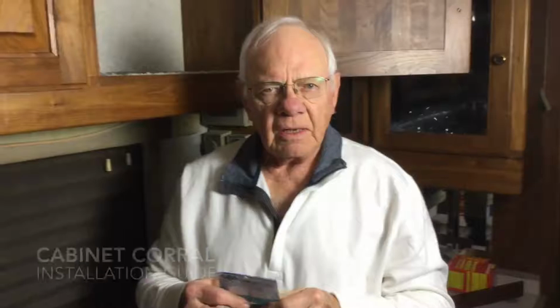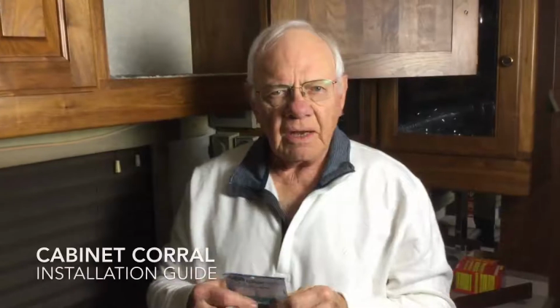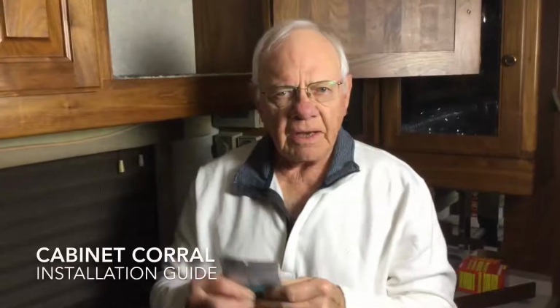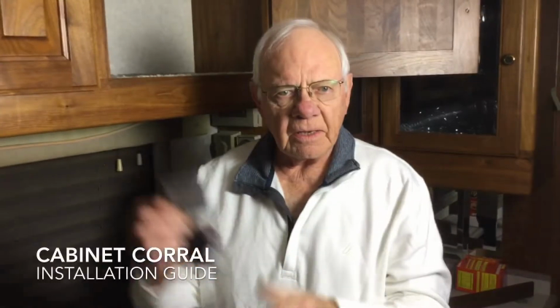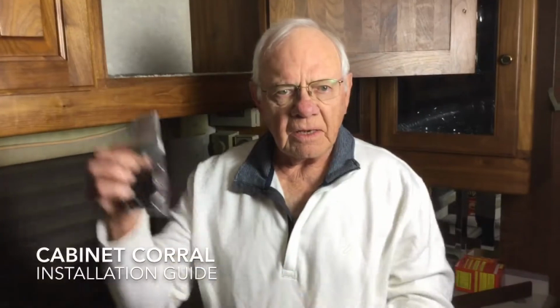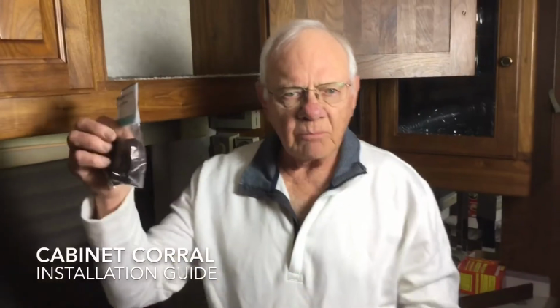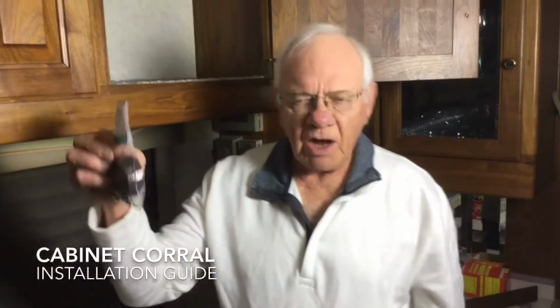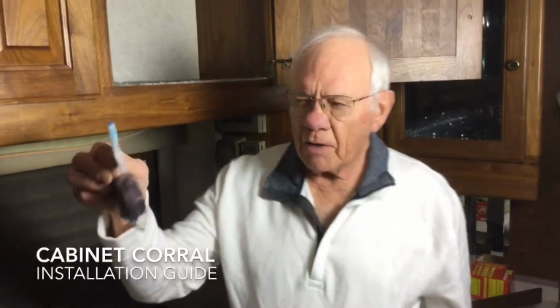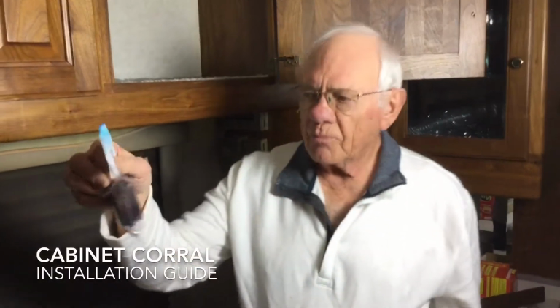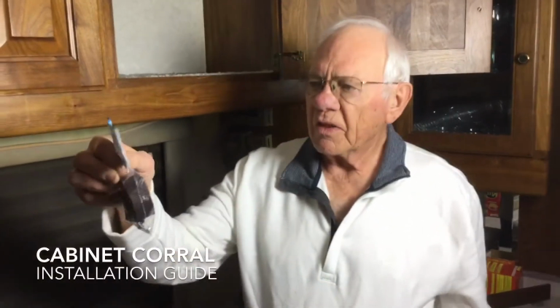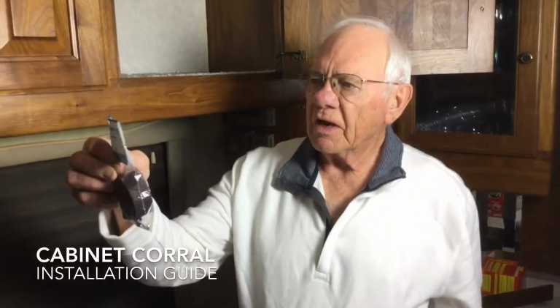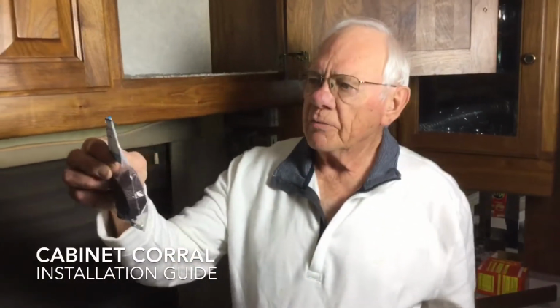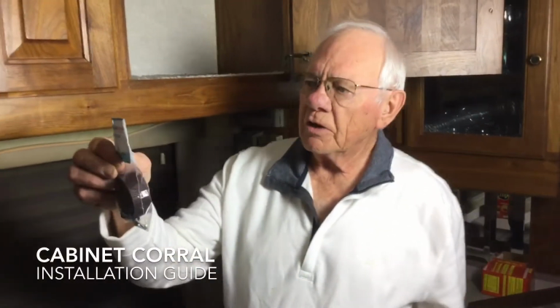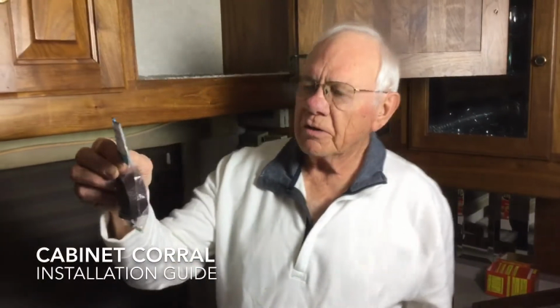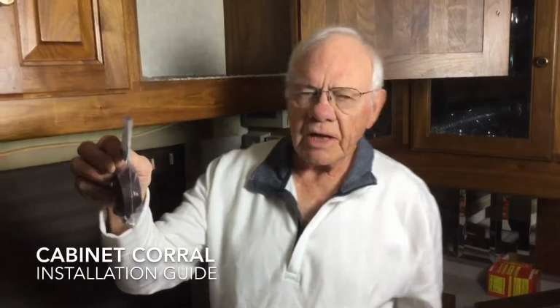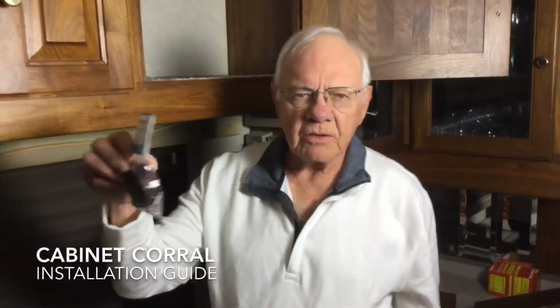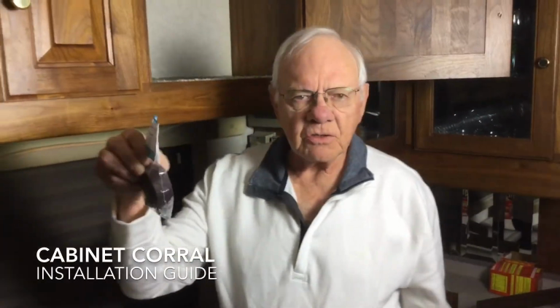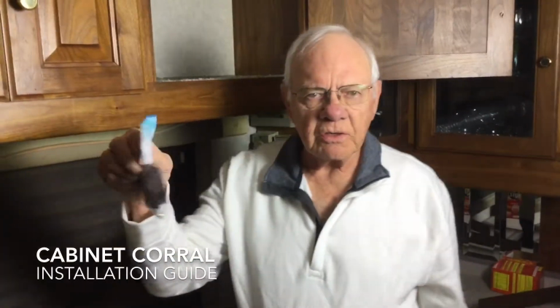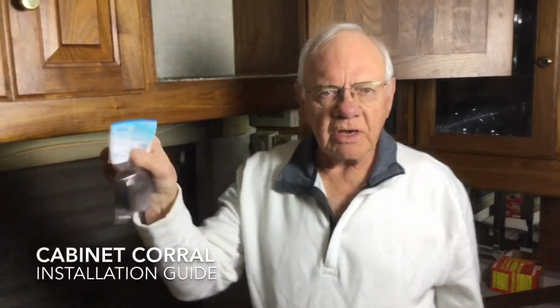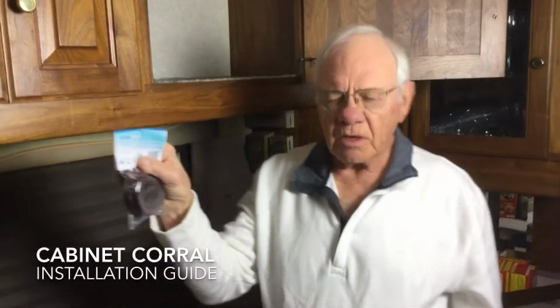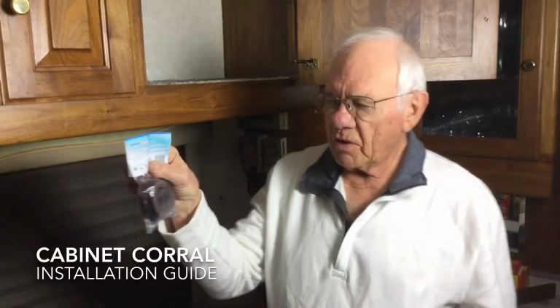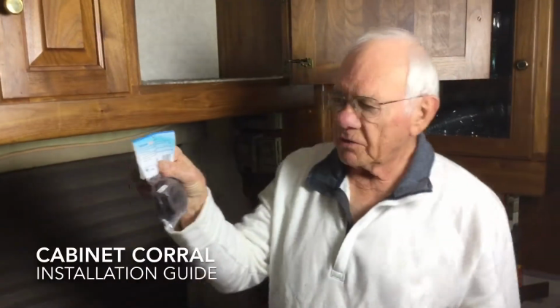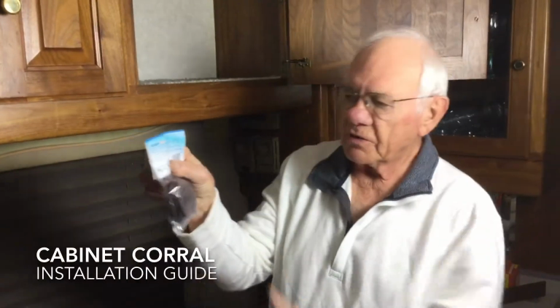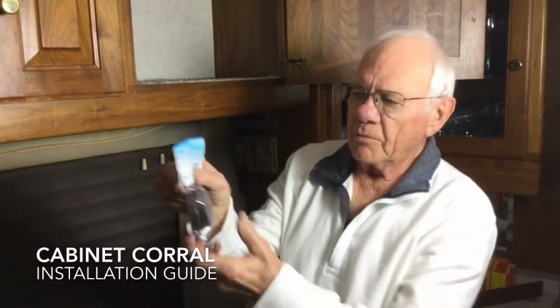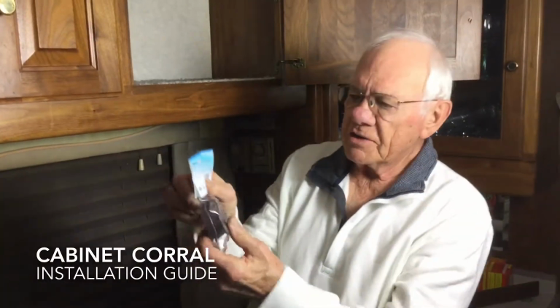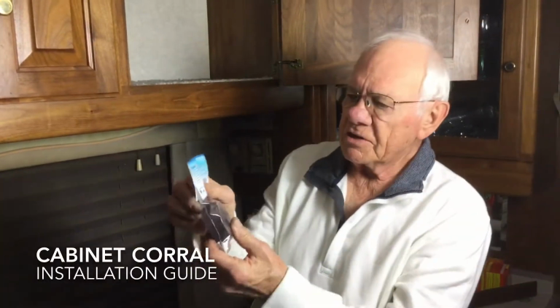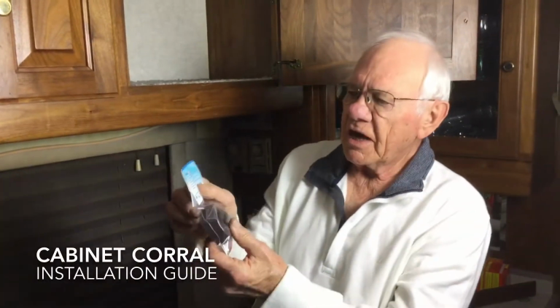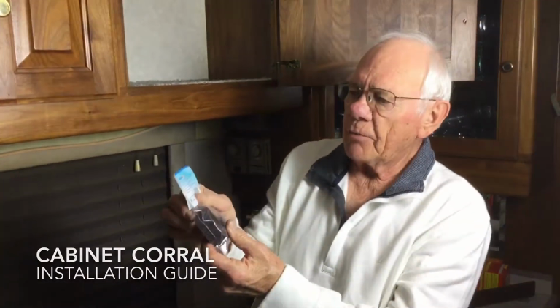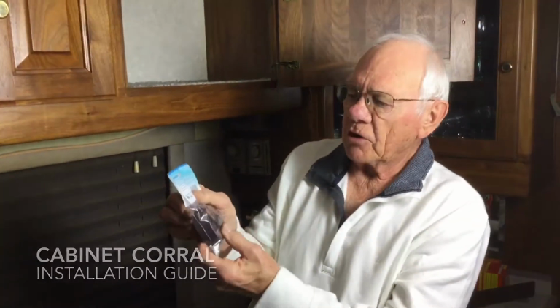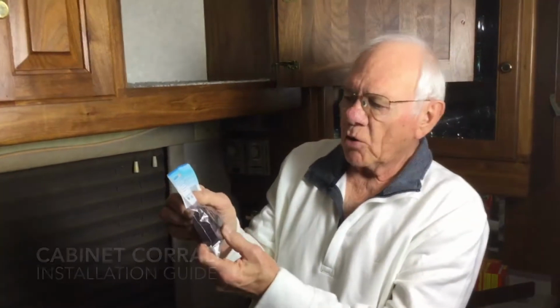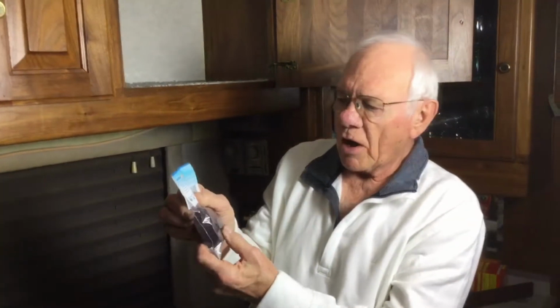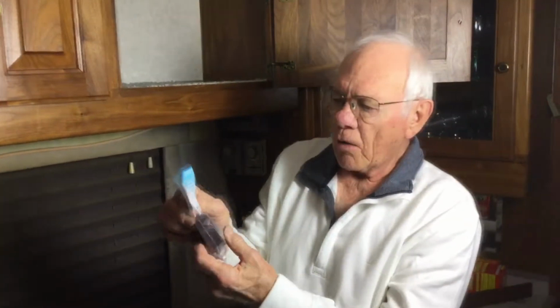Hi, I'm Bob and I'm here today to show you how to mount the amazing cabinet corral.